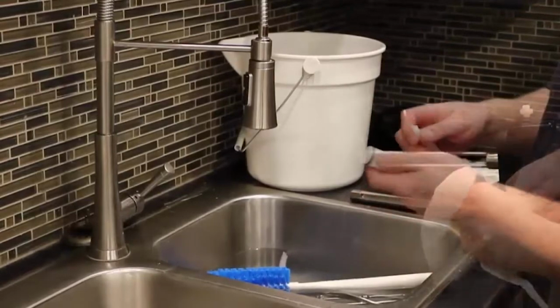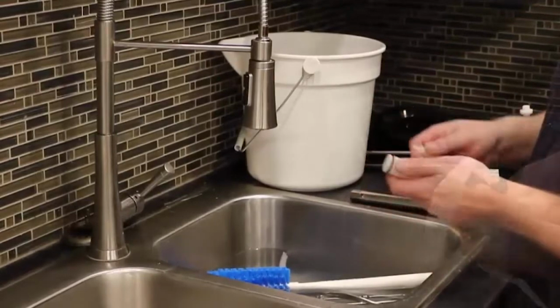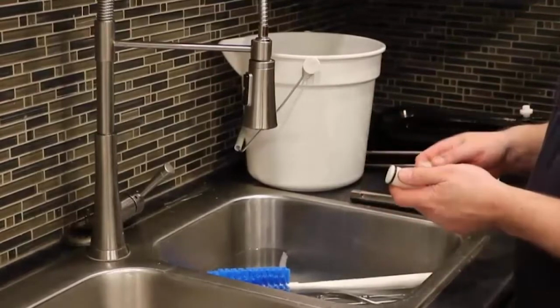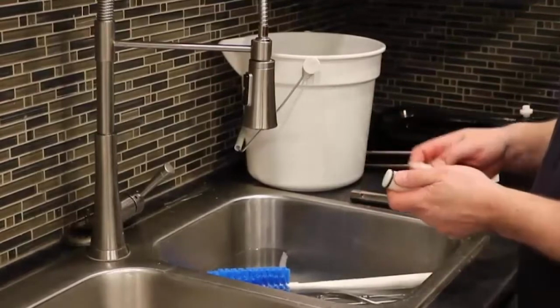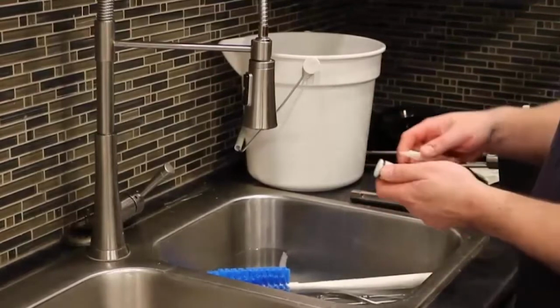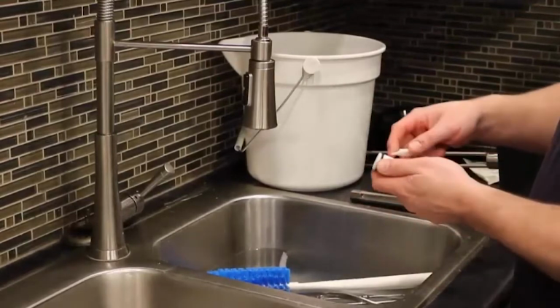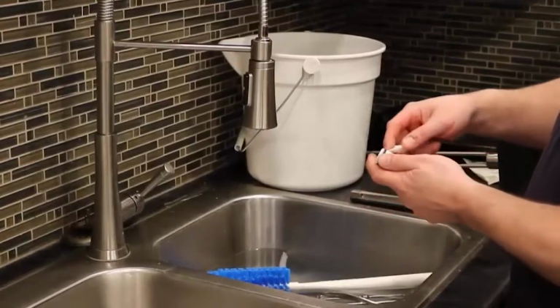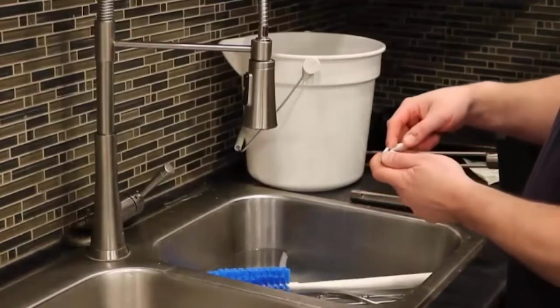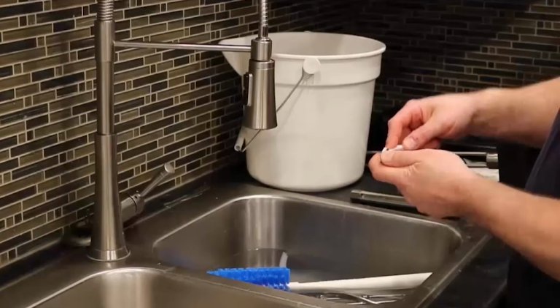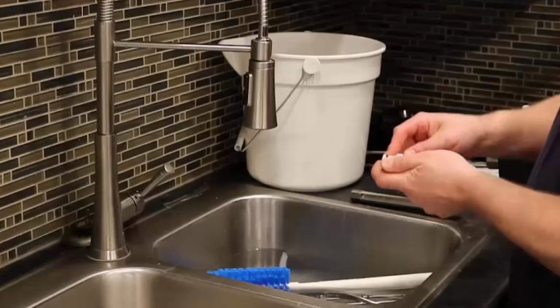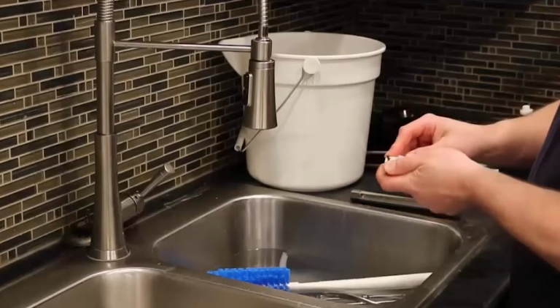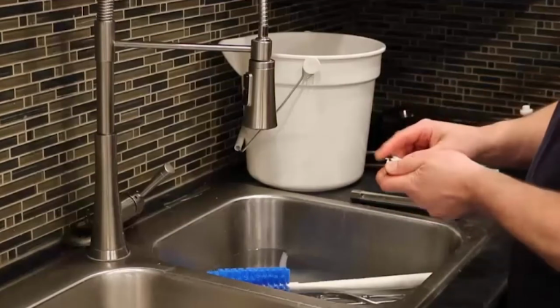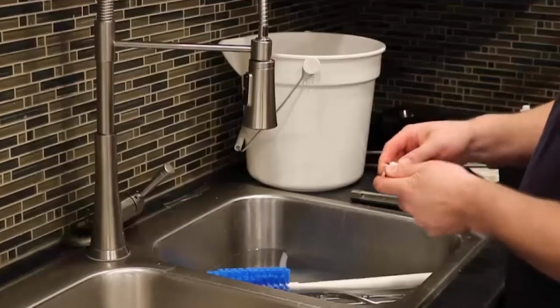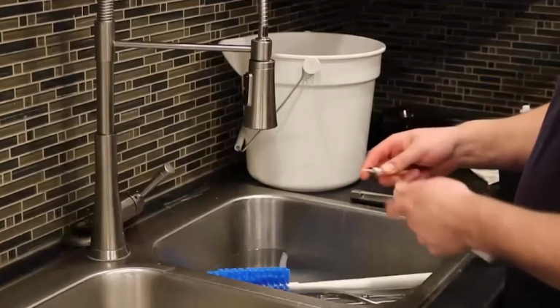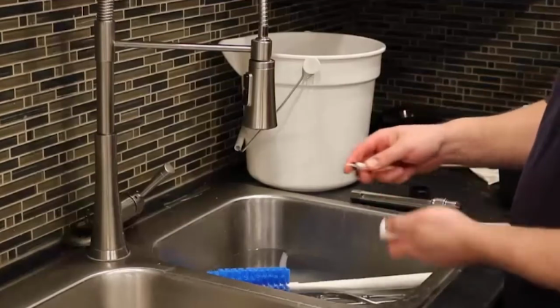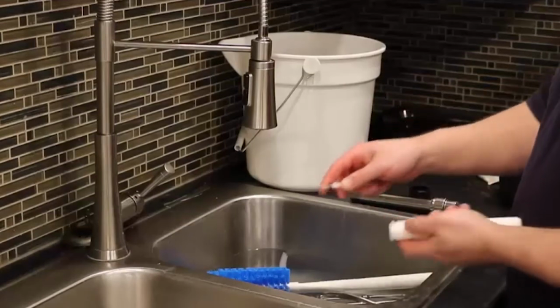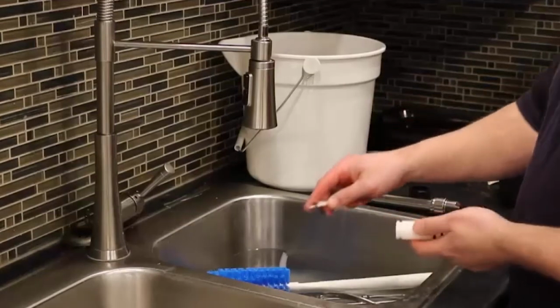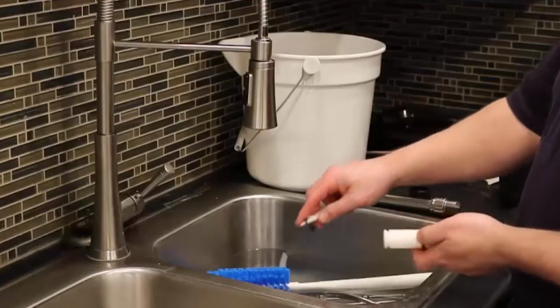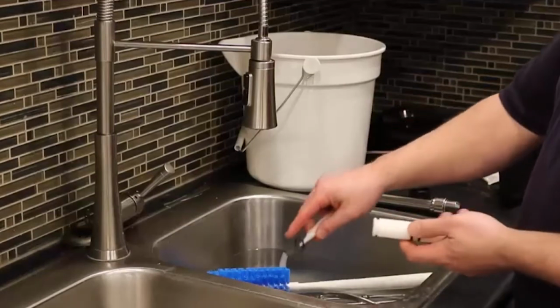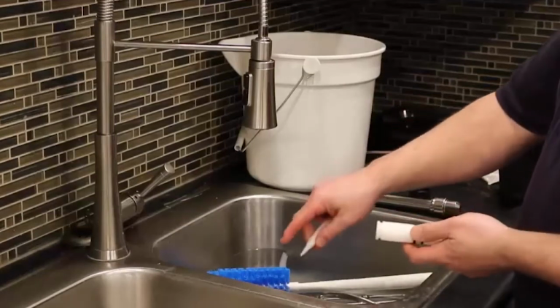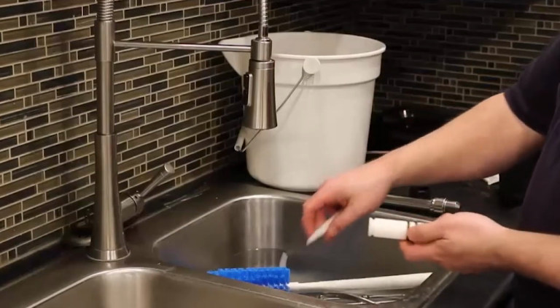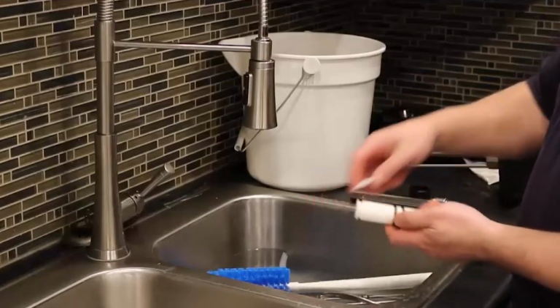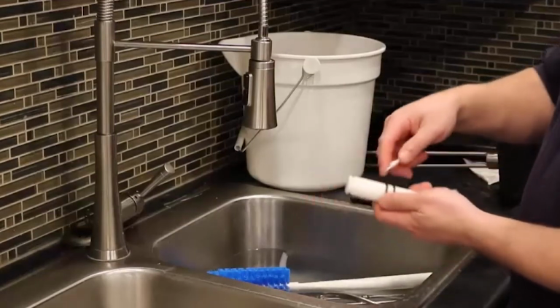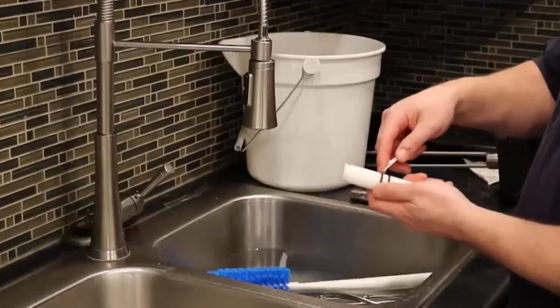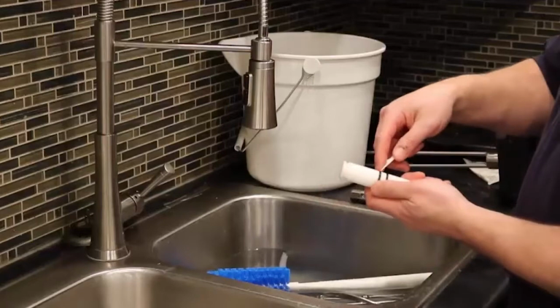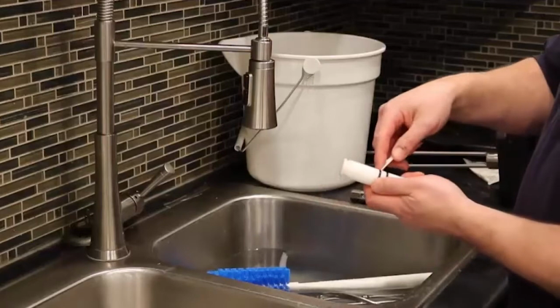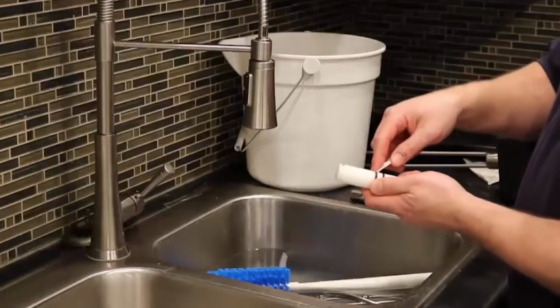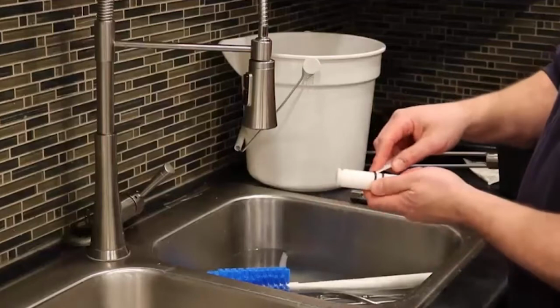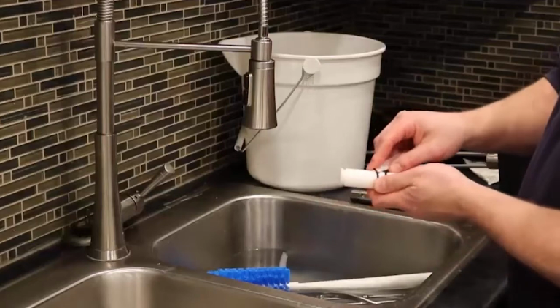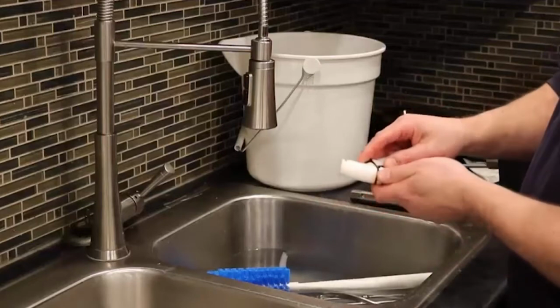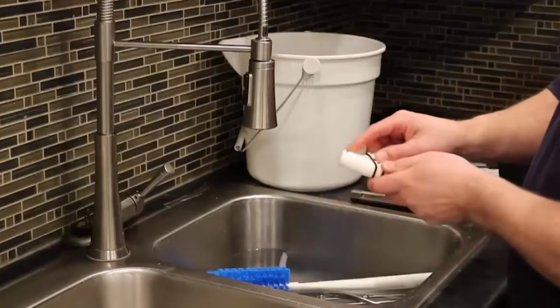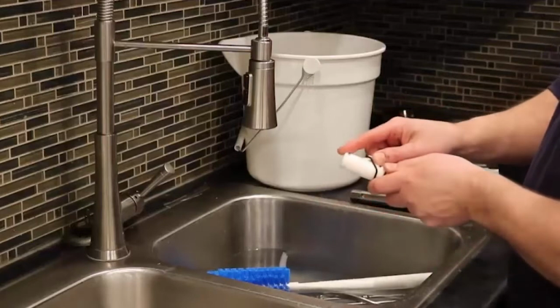Many of the parts also have O-rings. These should be removed before being placed in the sink to soak.